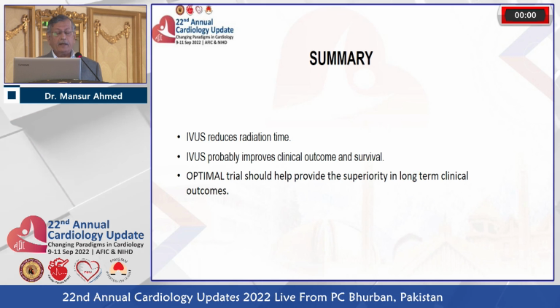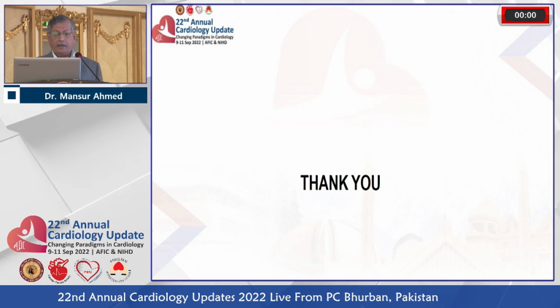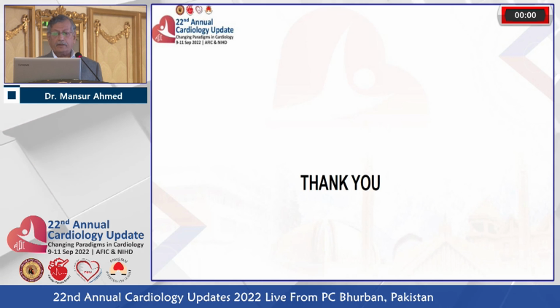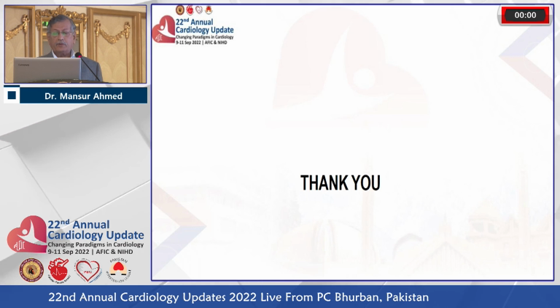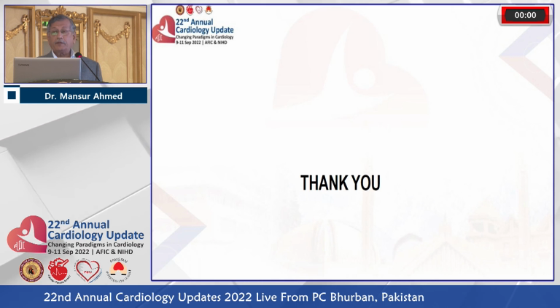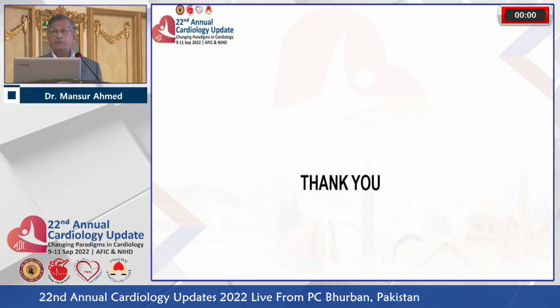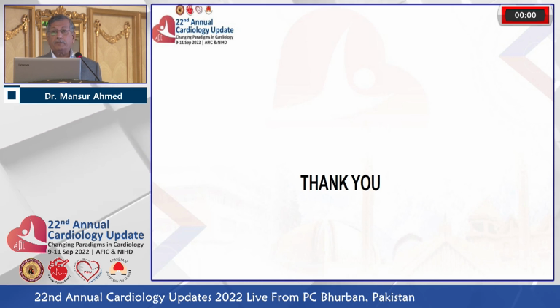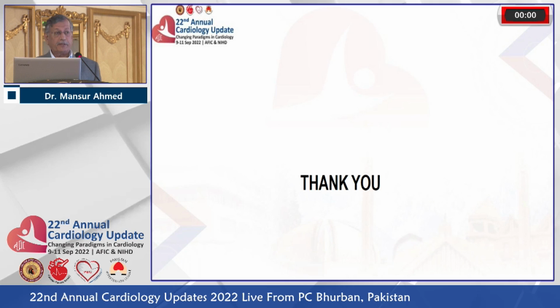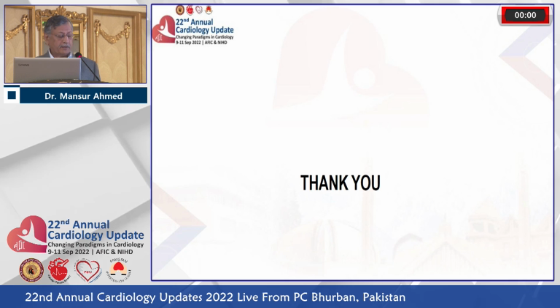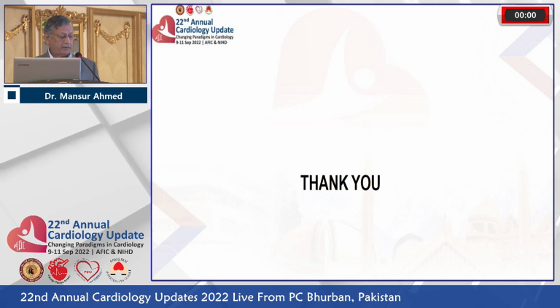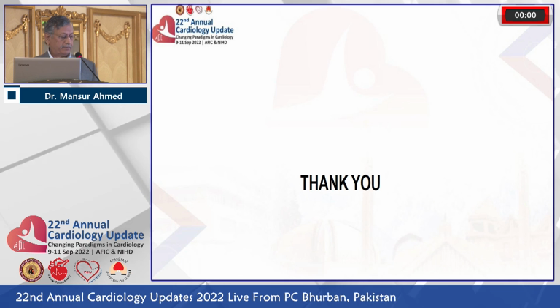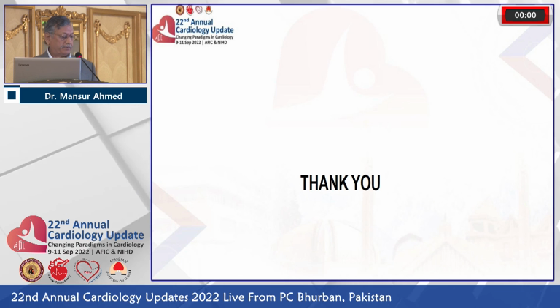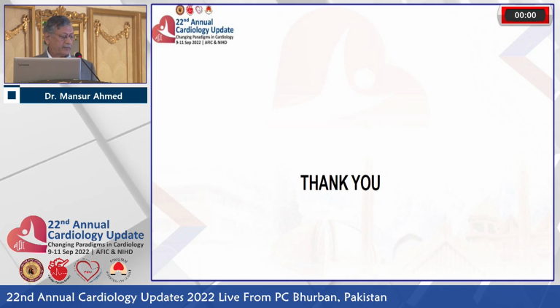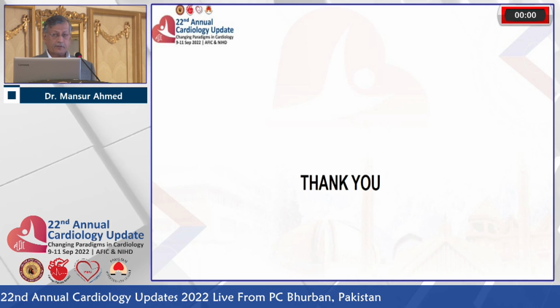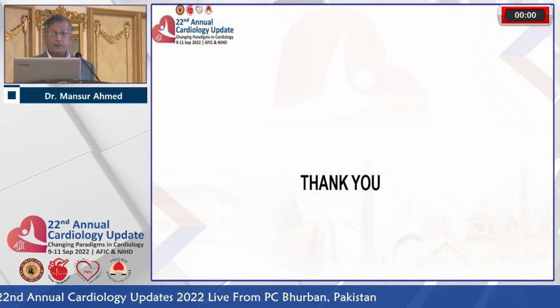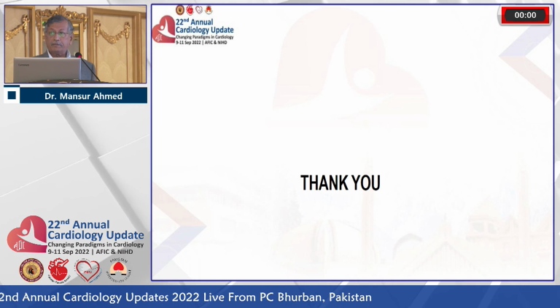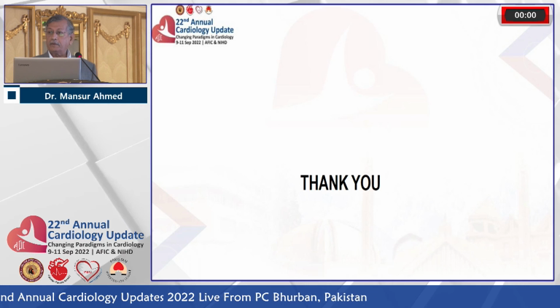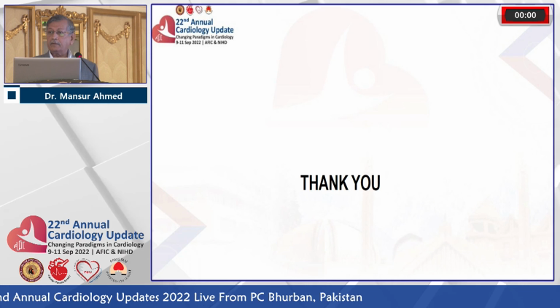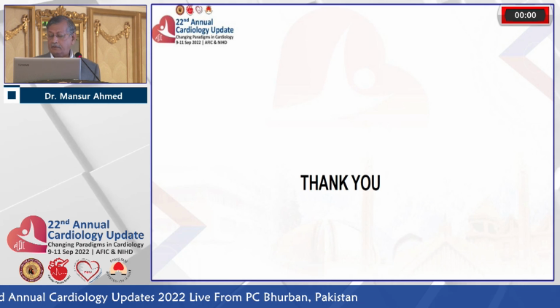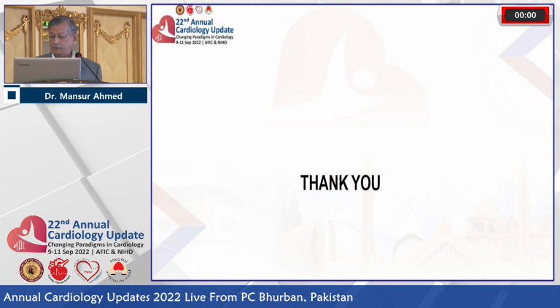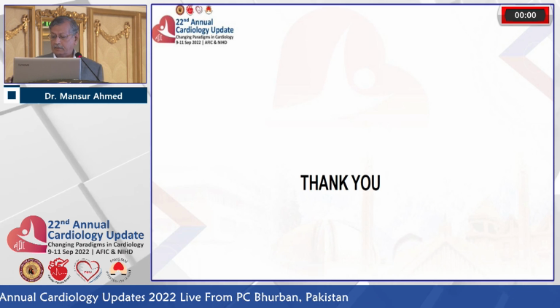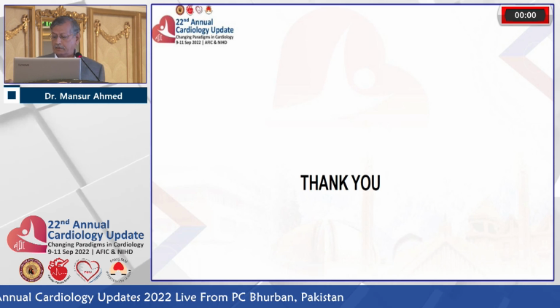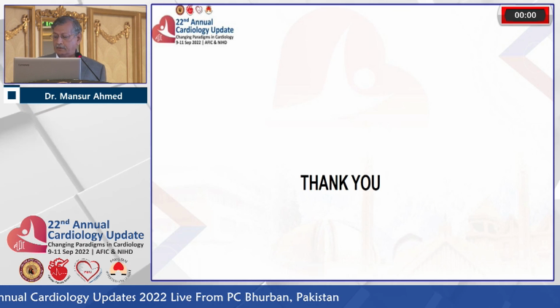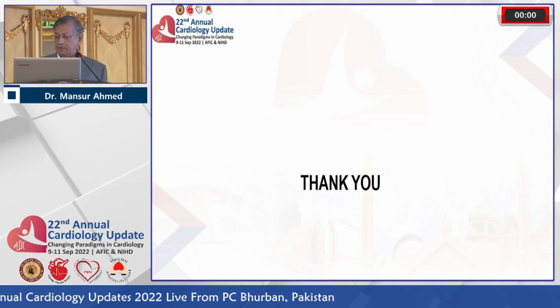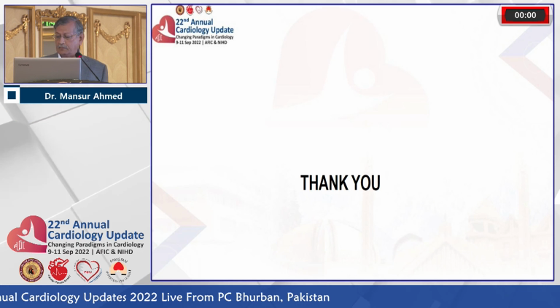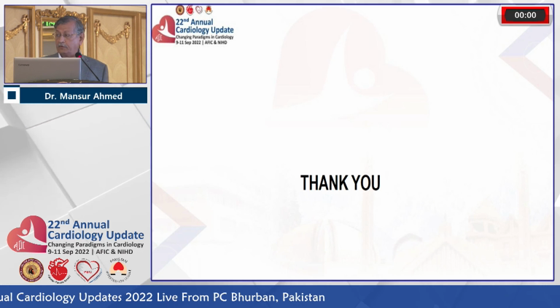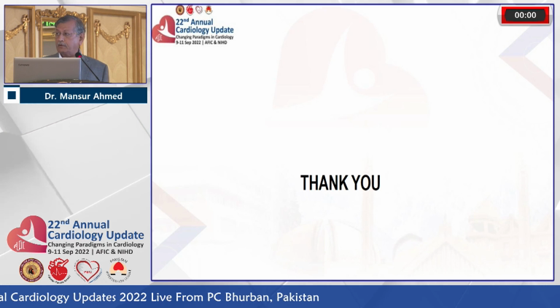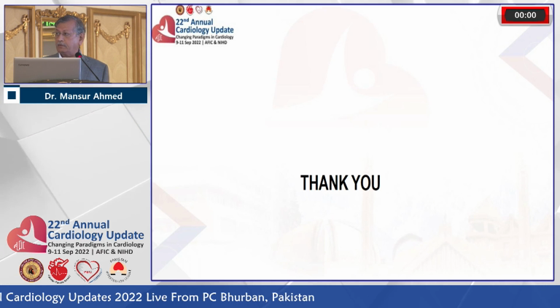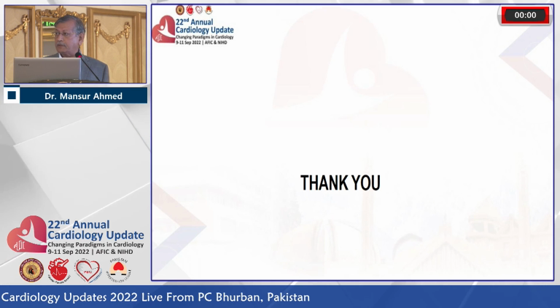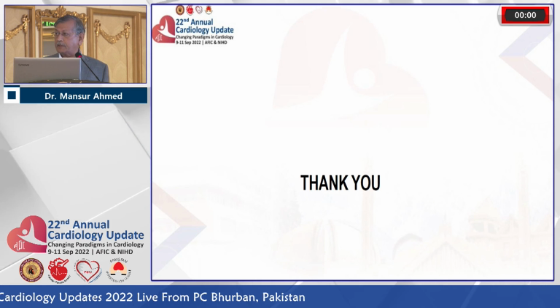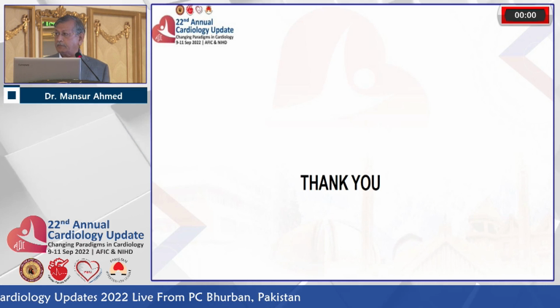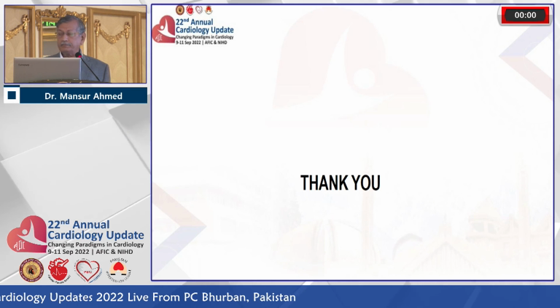Thank you very much. Sorry for running over time.